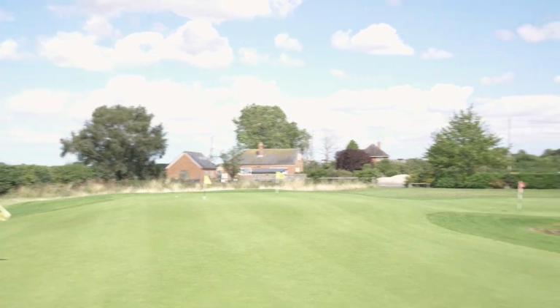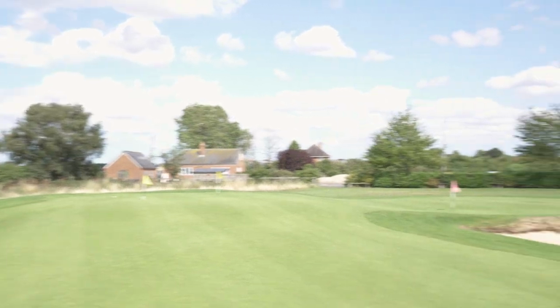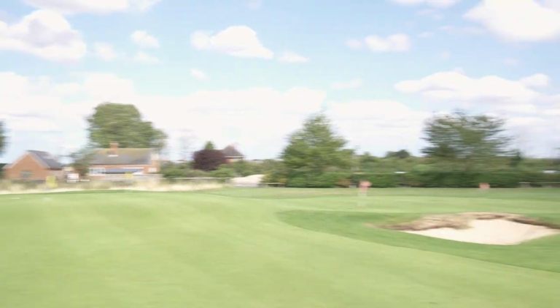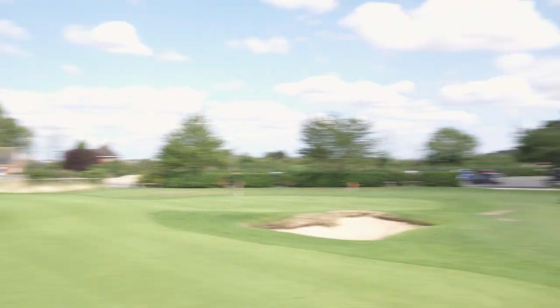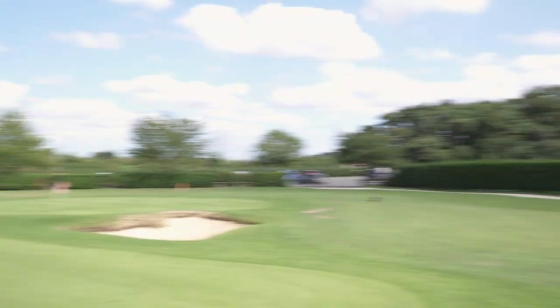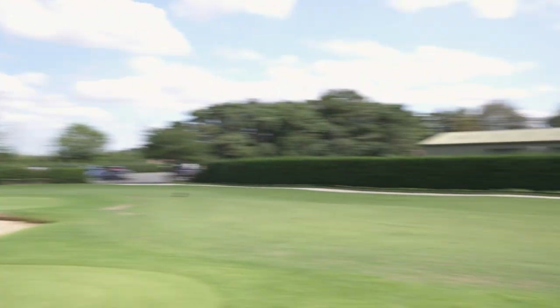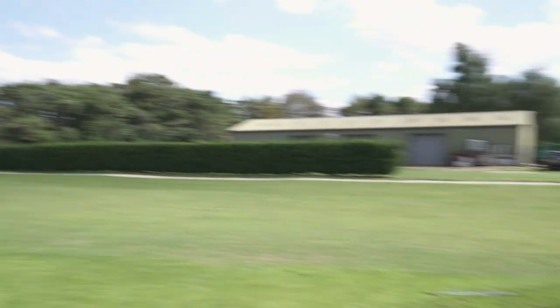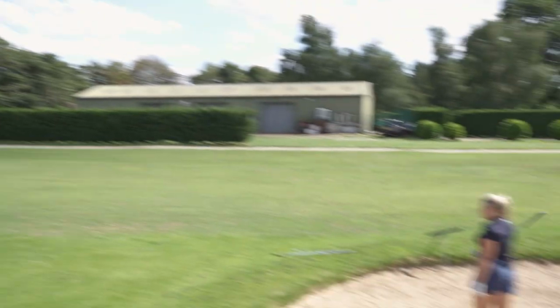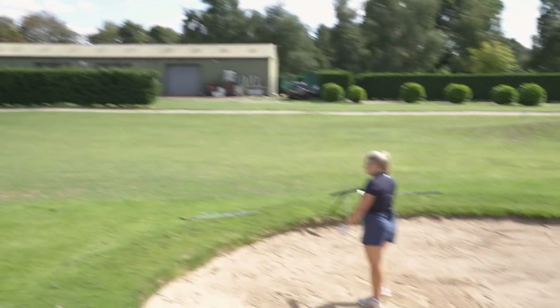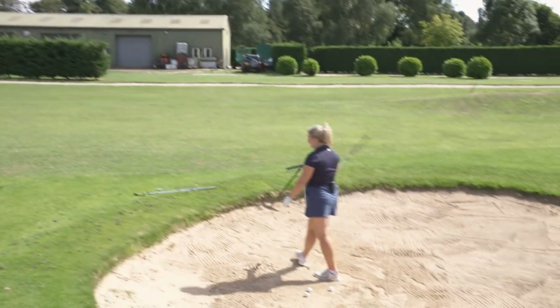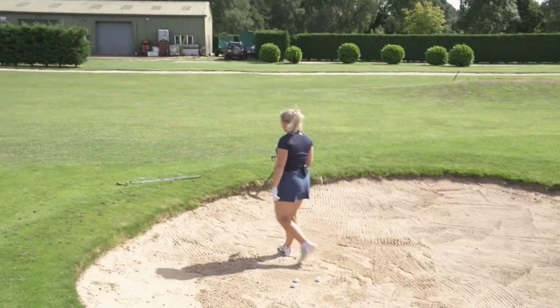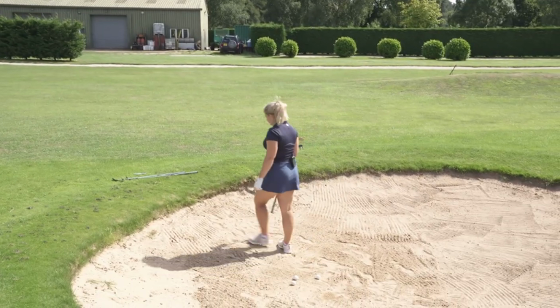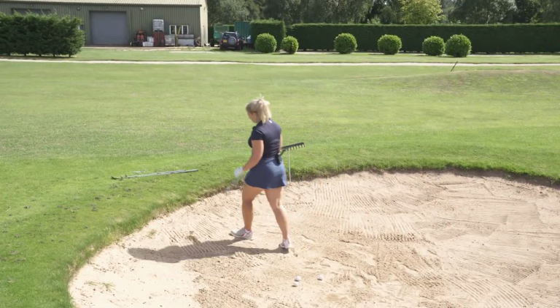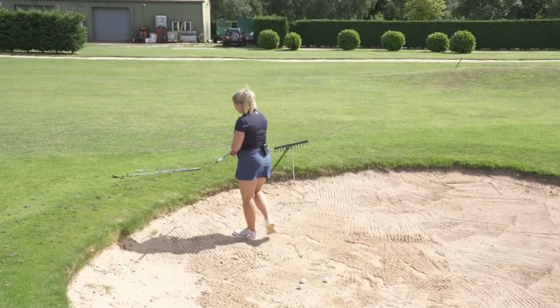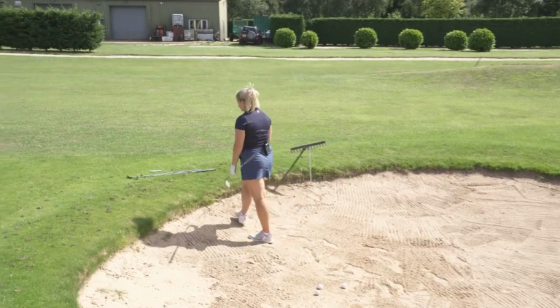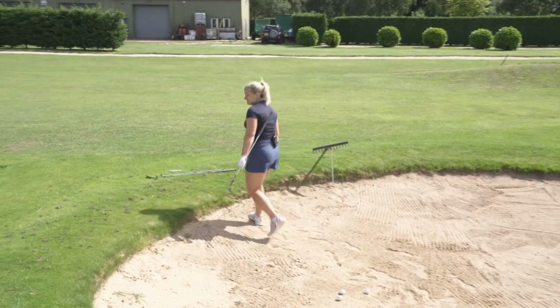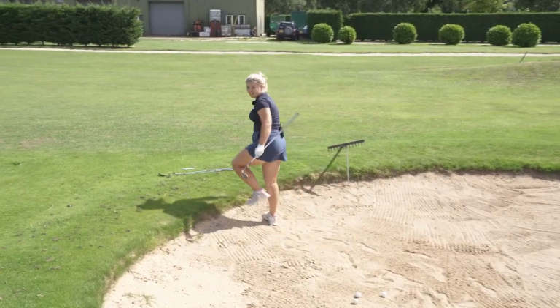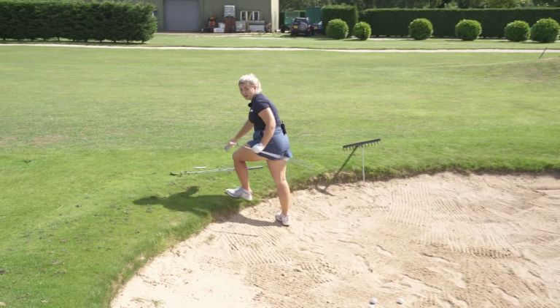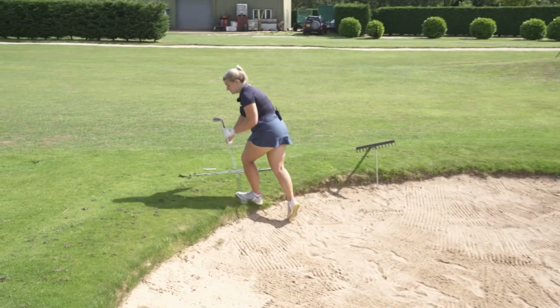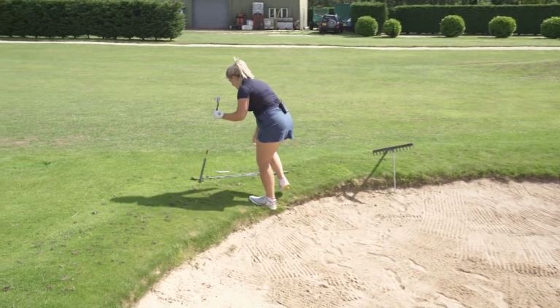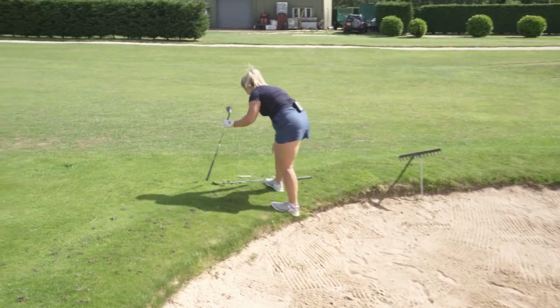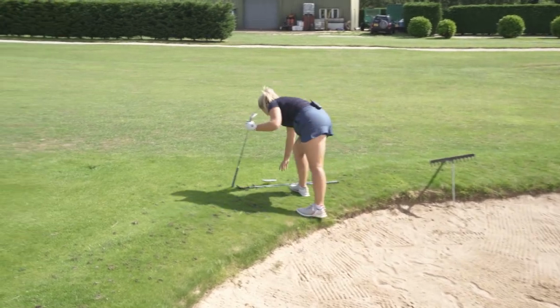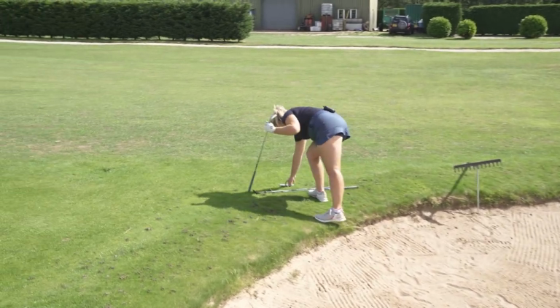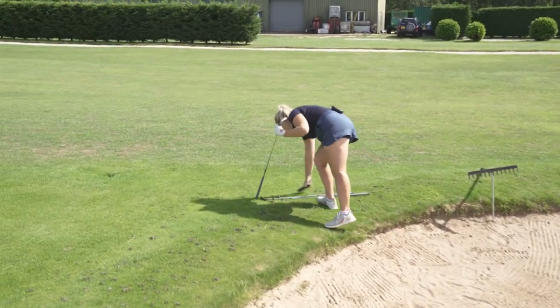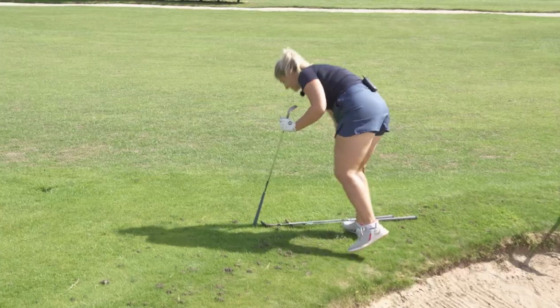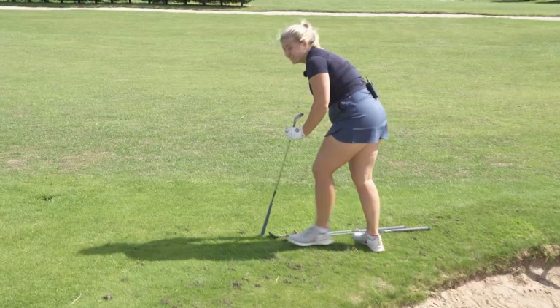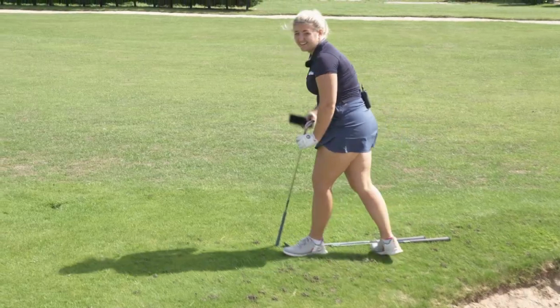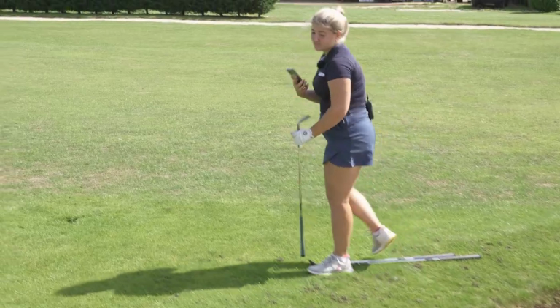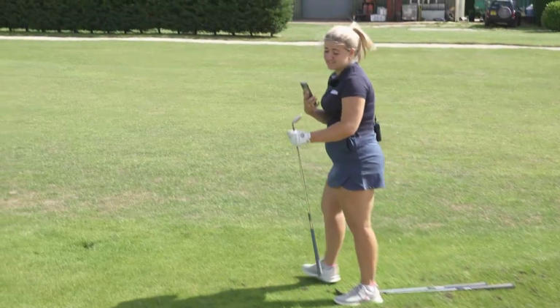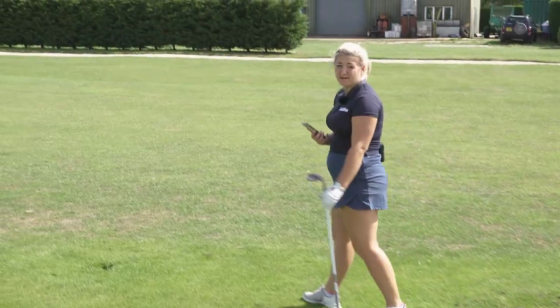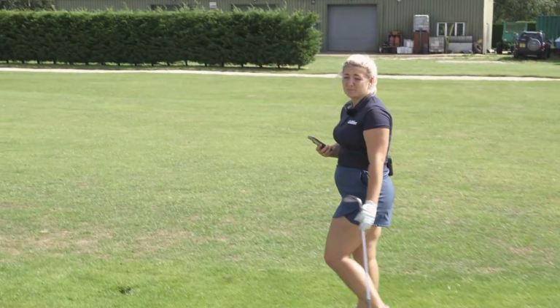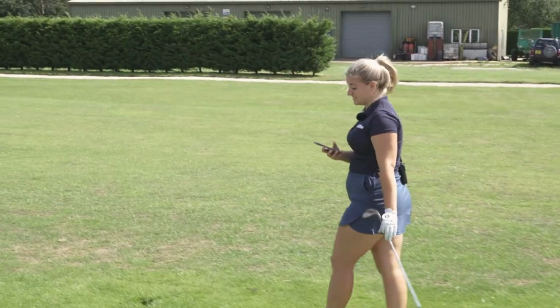These are wicked. I'm off to ring TaylorMade — I need some of these in my specs.